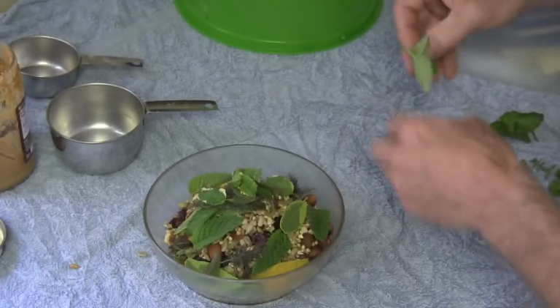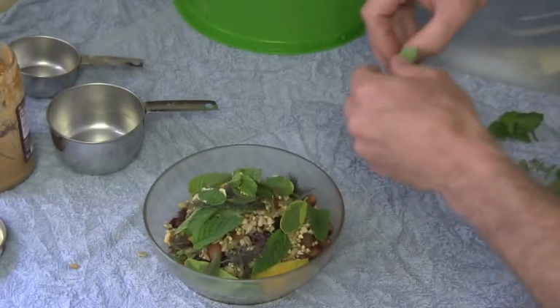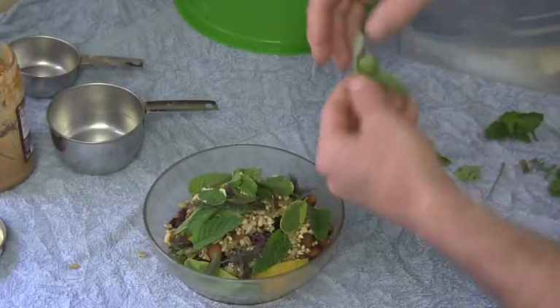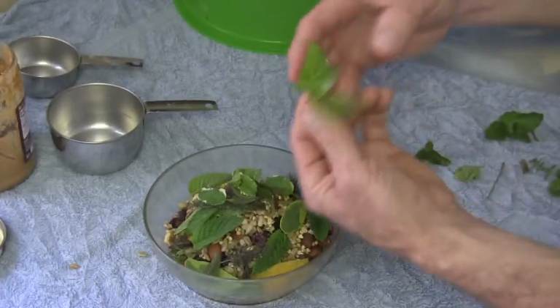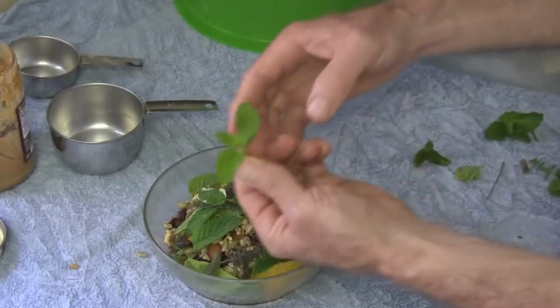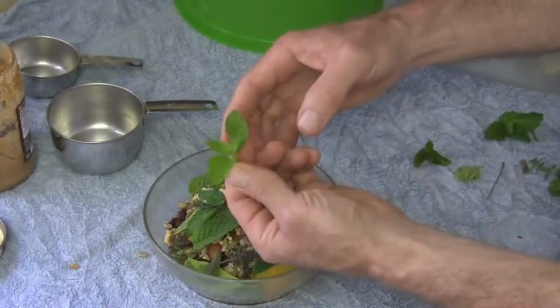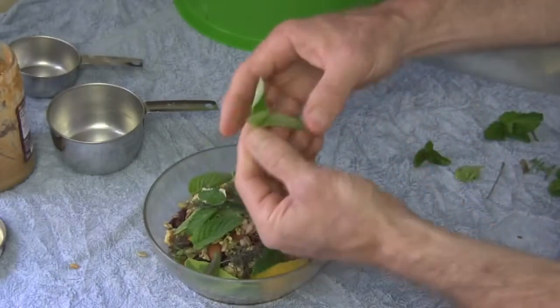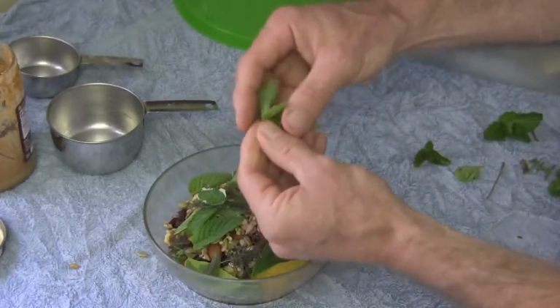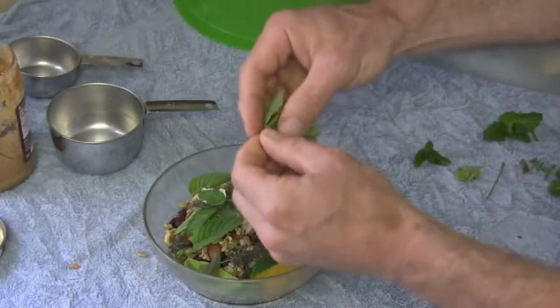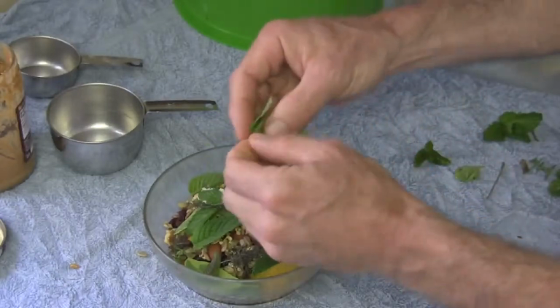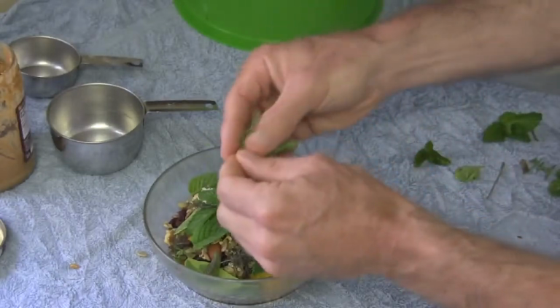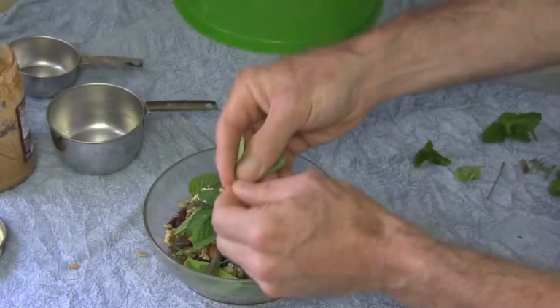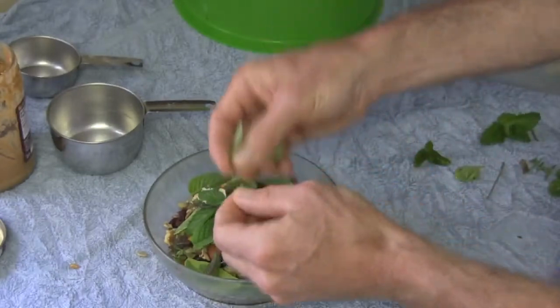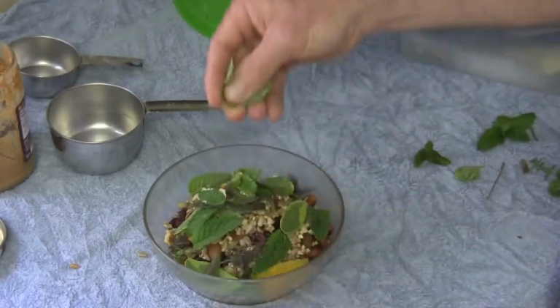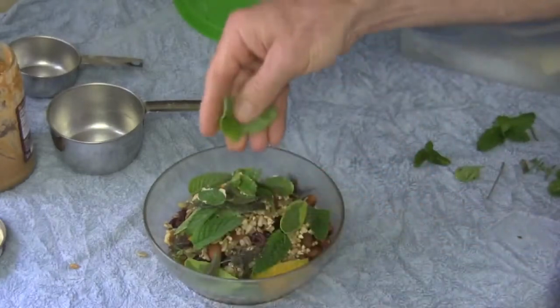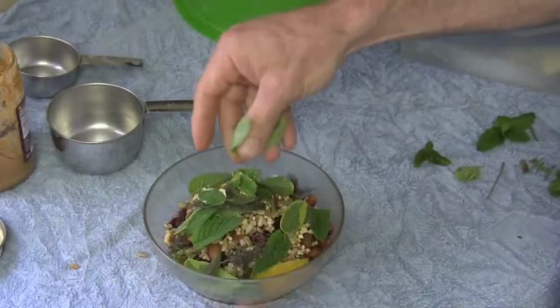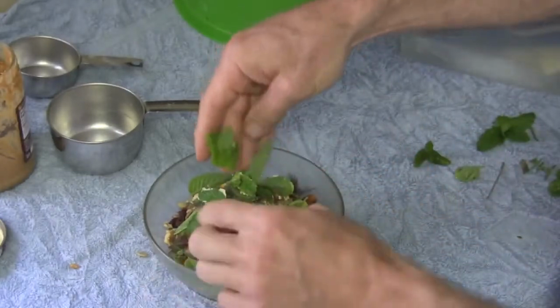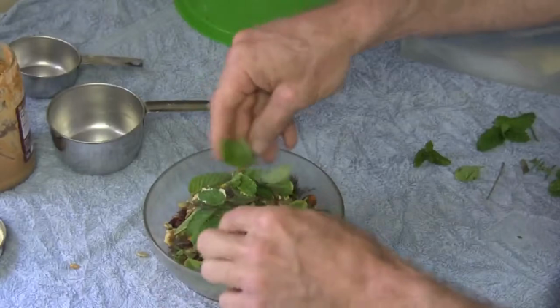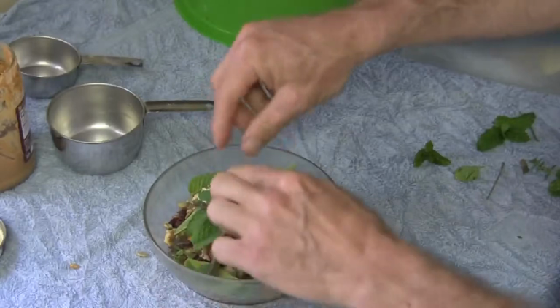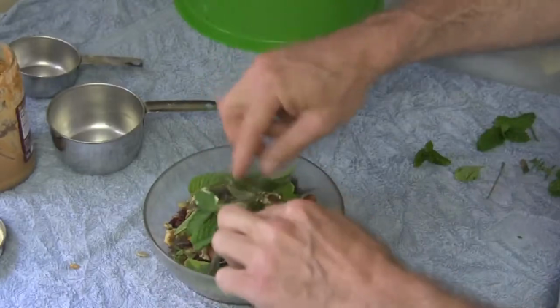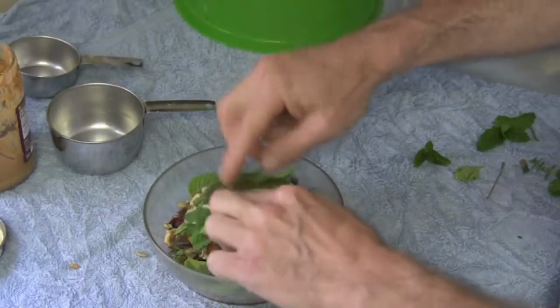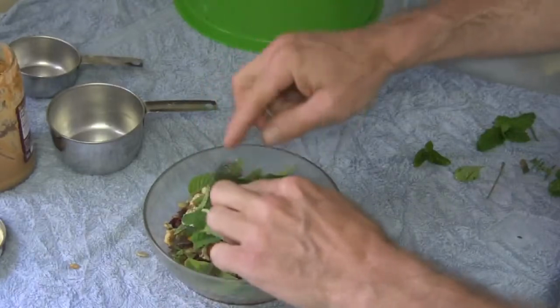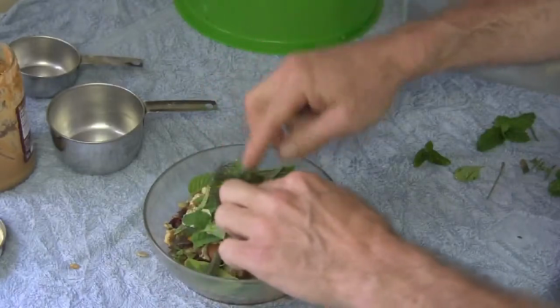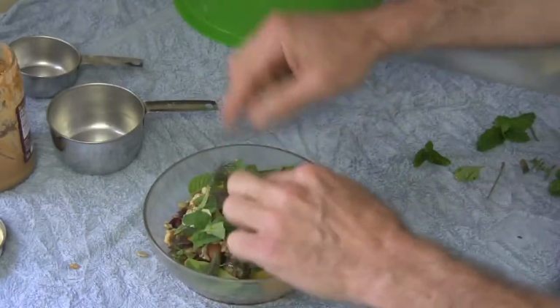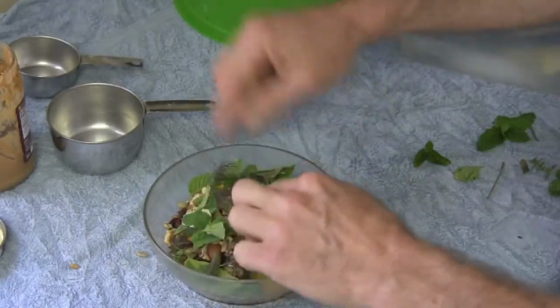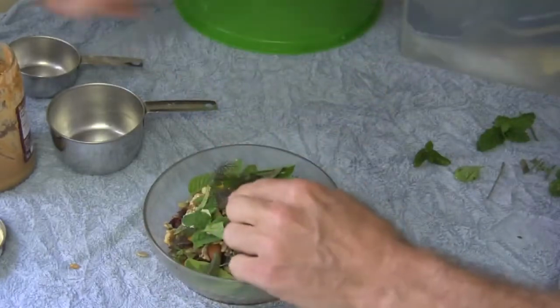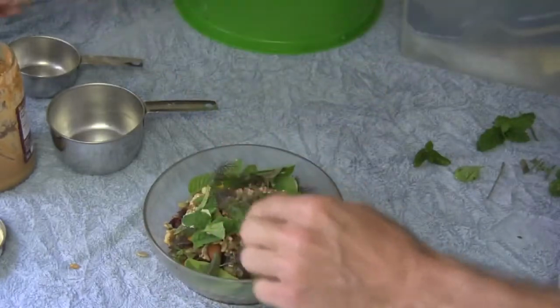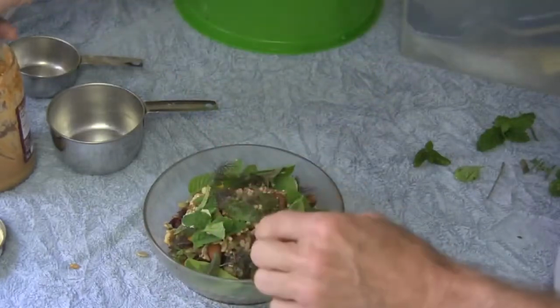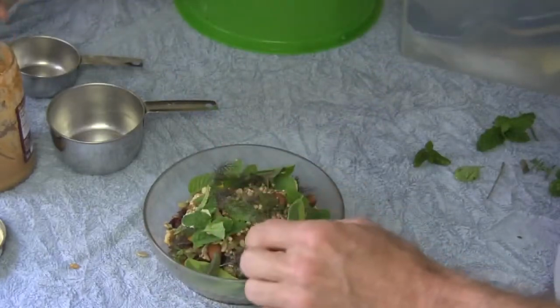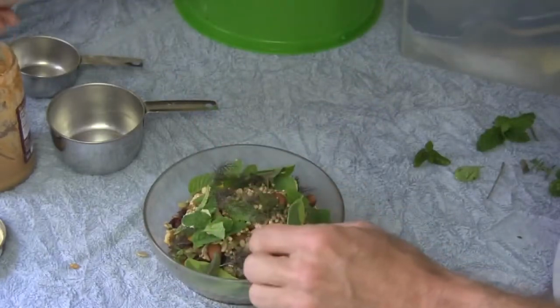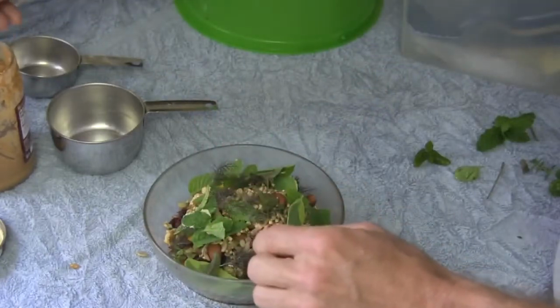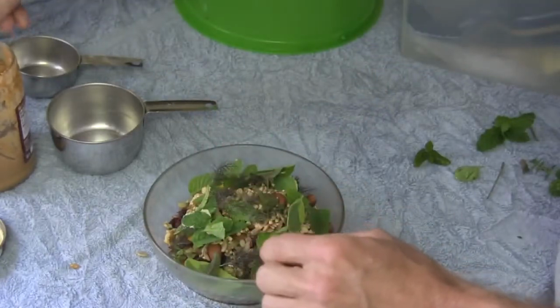One more thing though — basil, fresh basil, yum. Put some of that on there. And there we go.